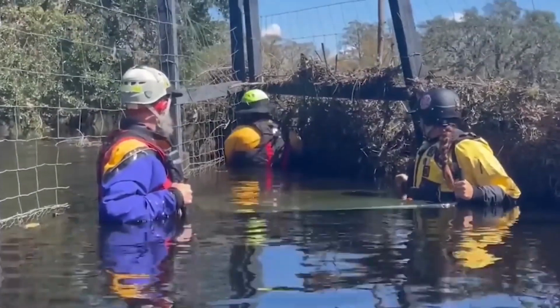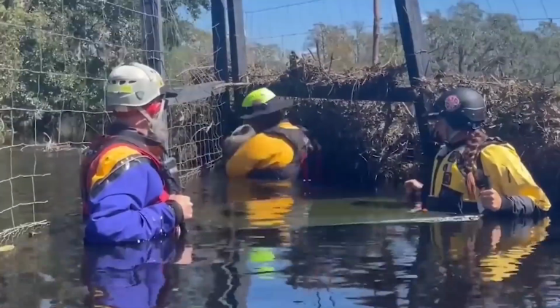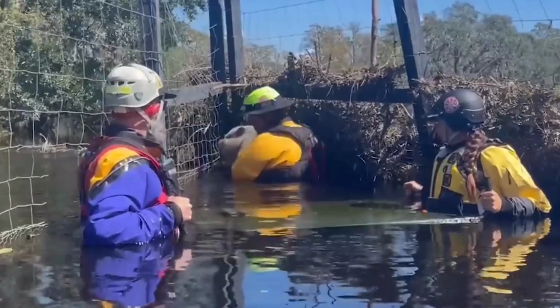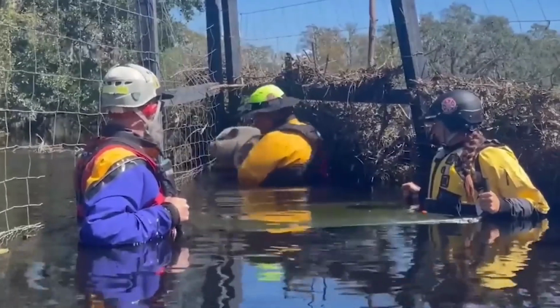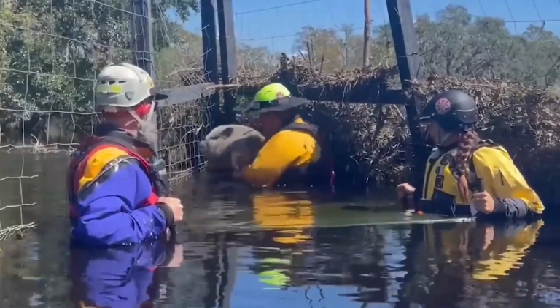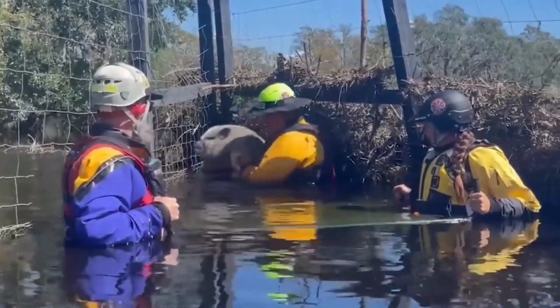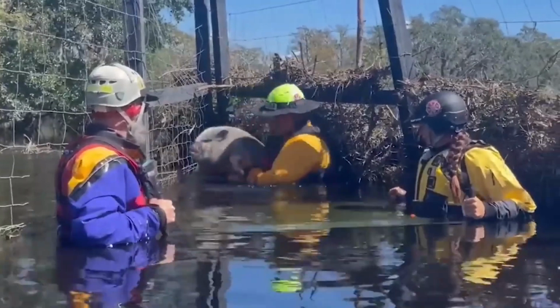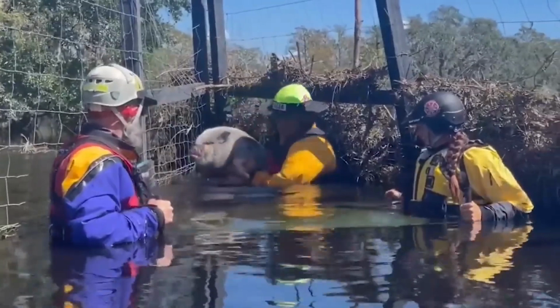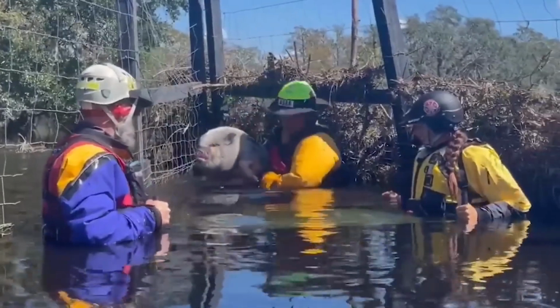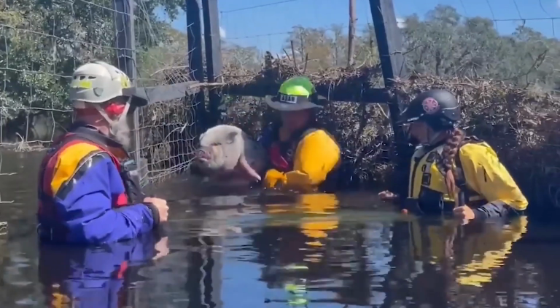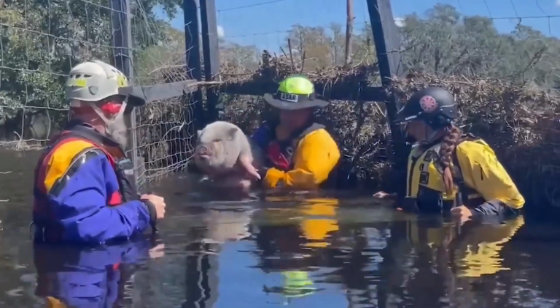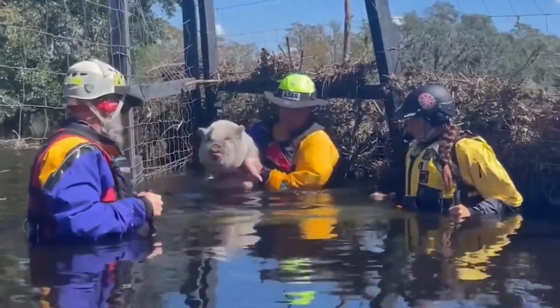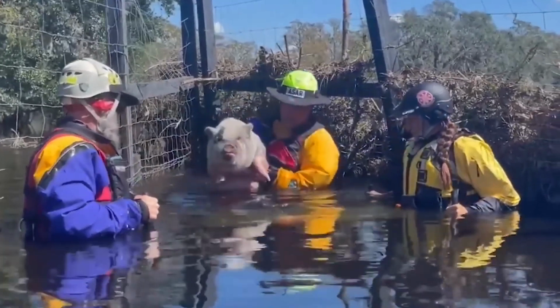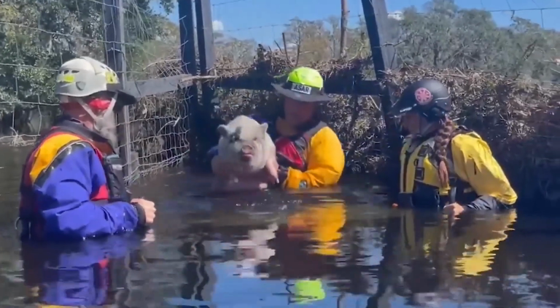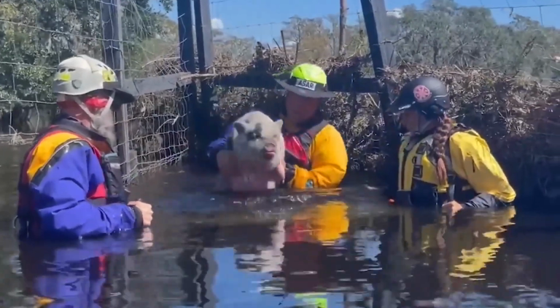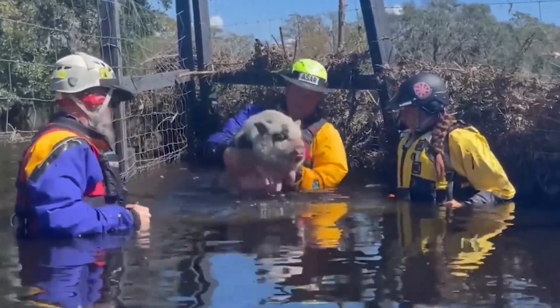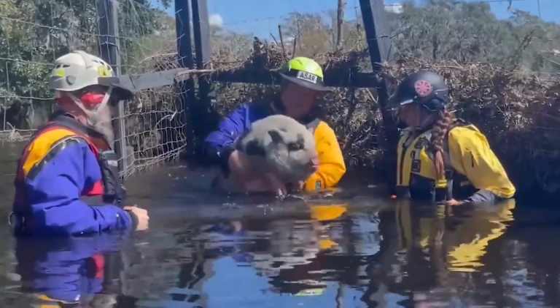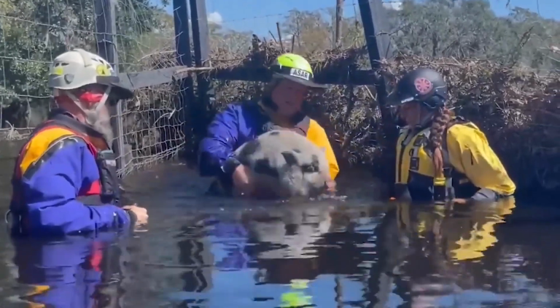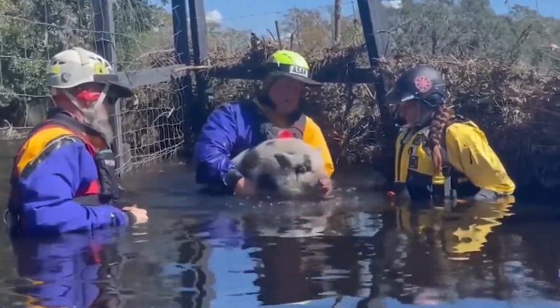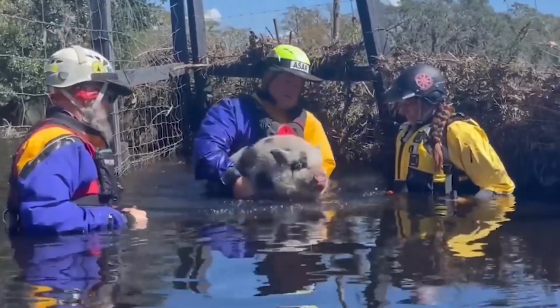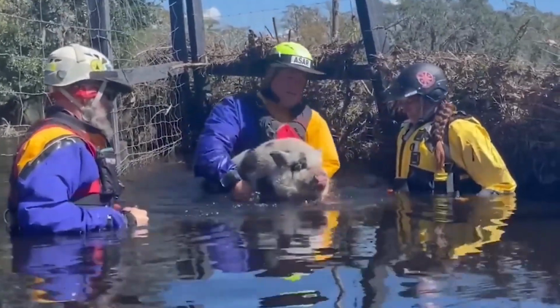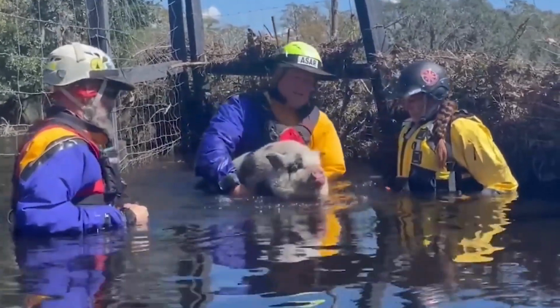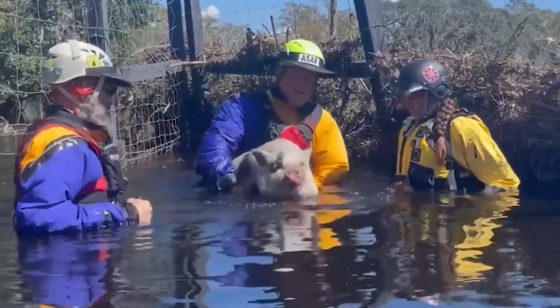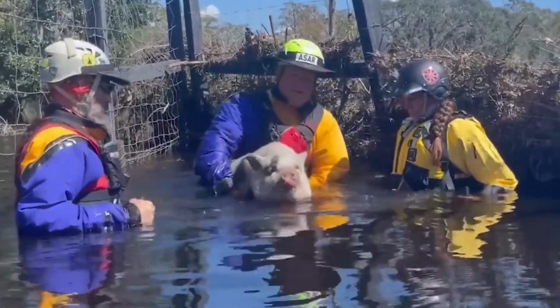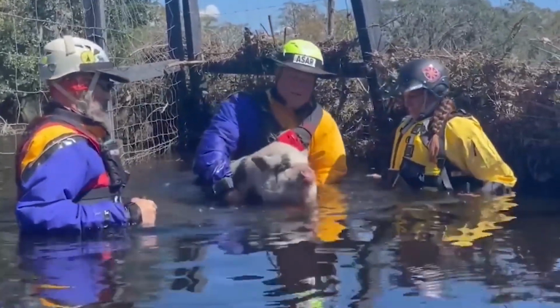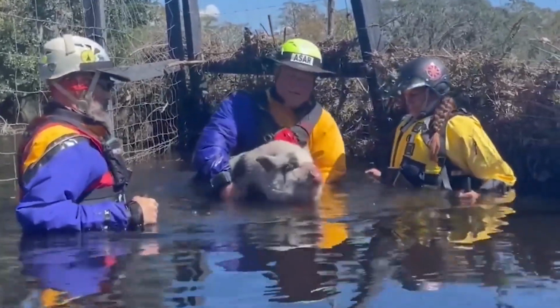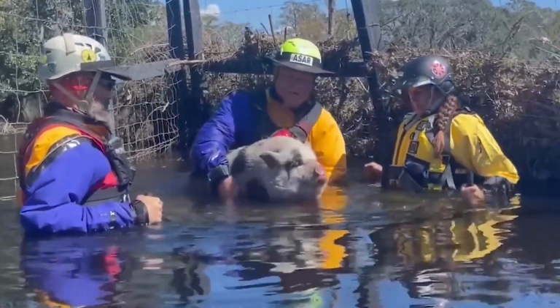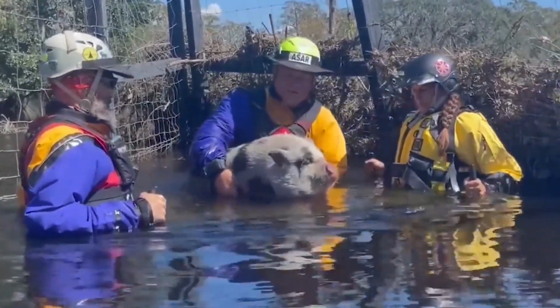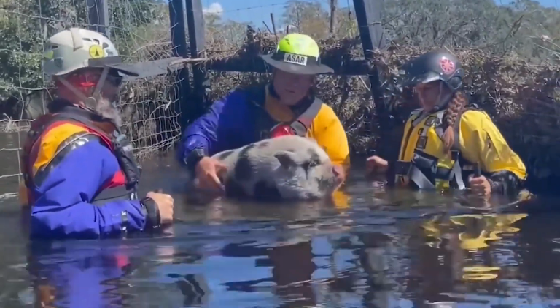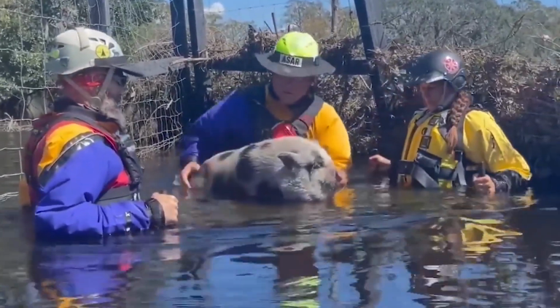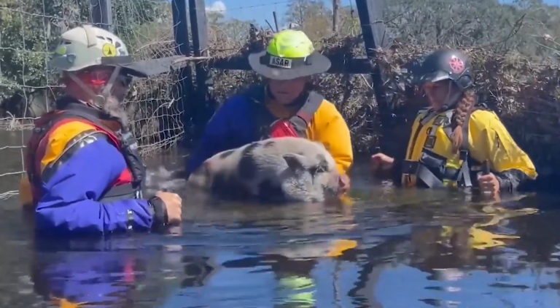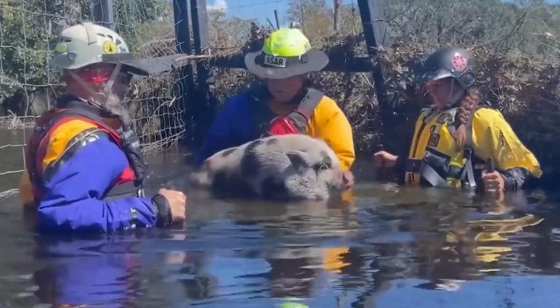This pig nearly drowned during Hurricane Ian, but the rescue team got there just in time.